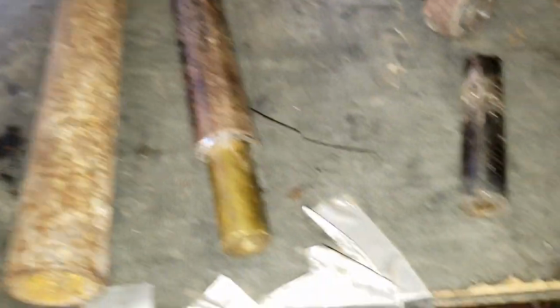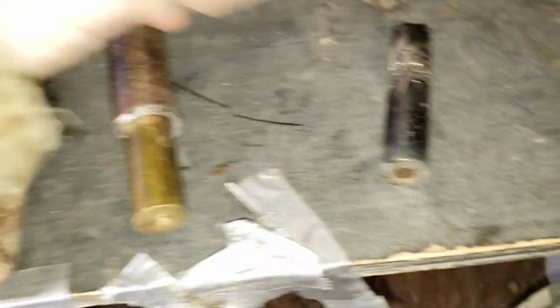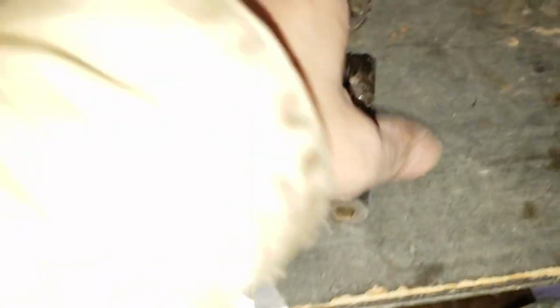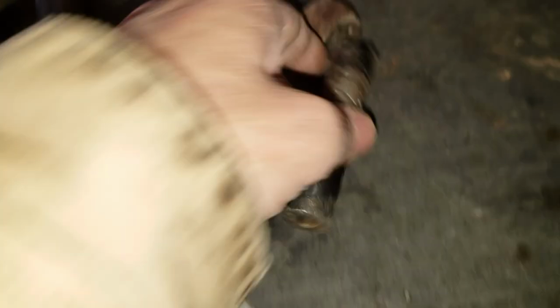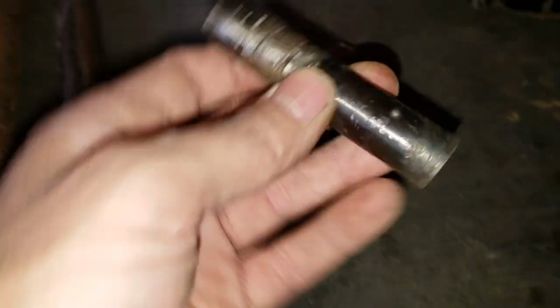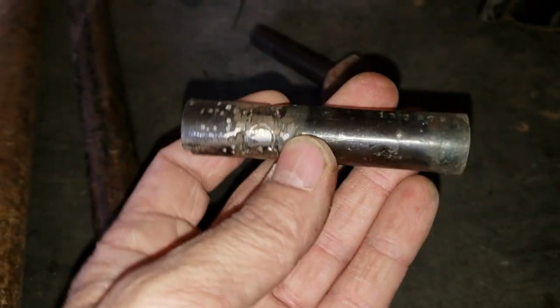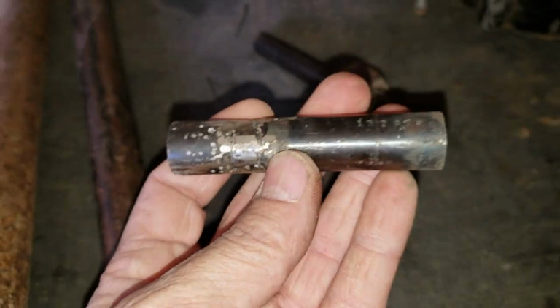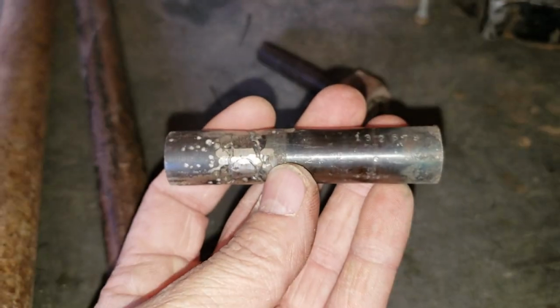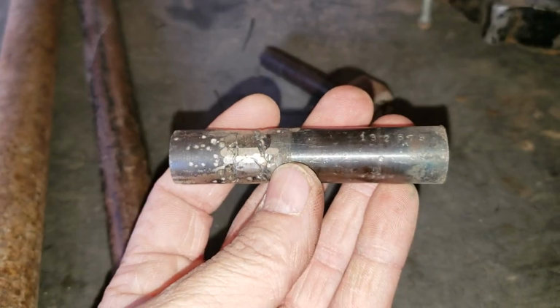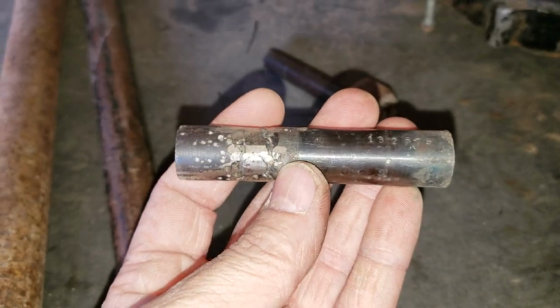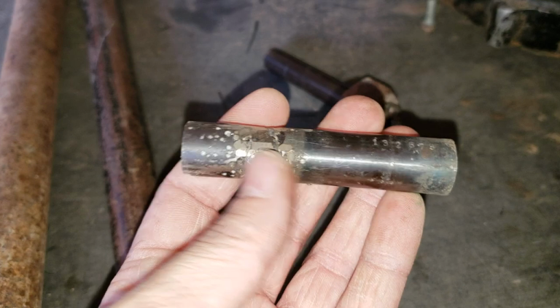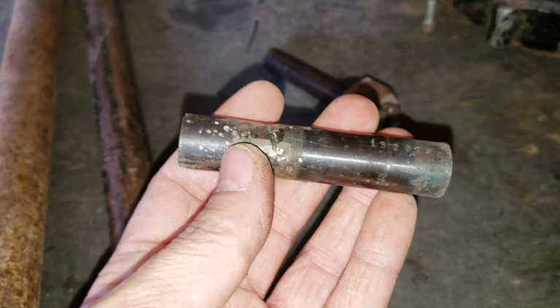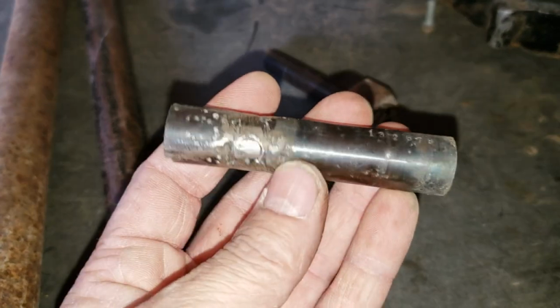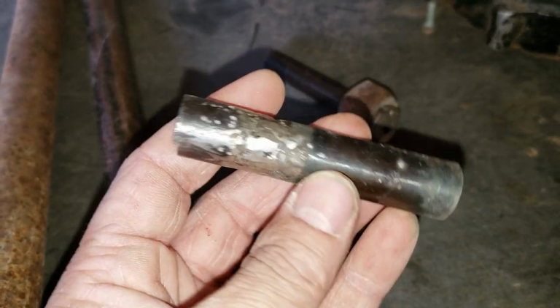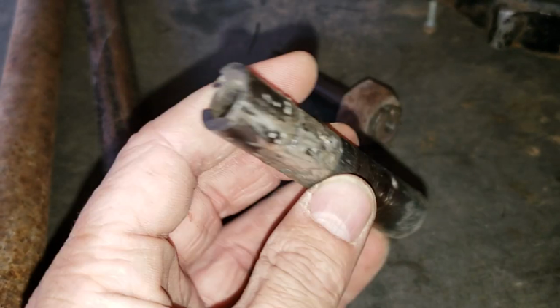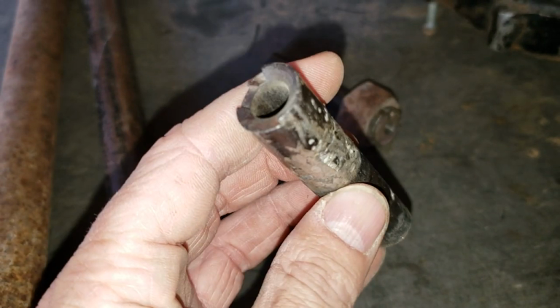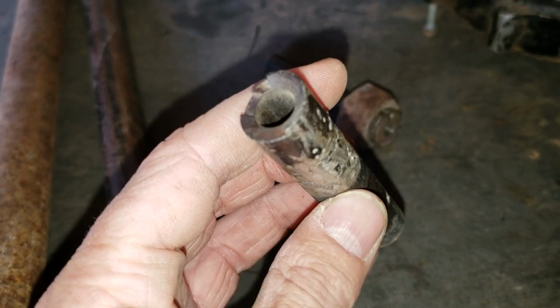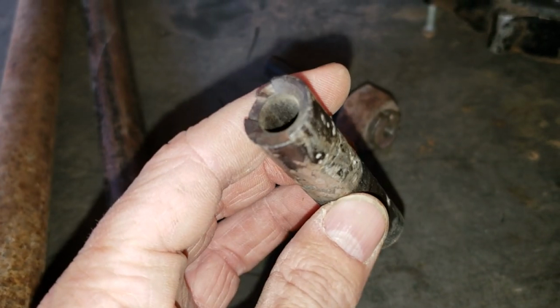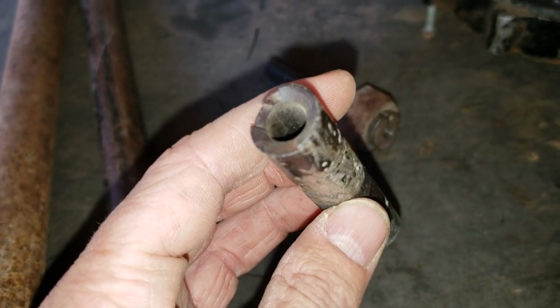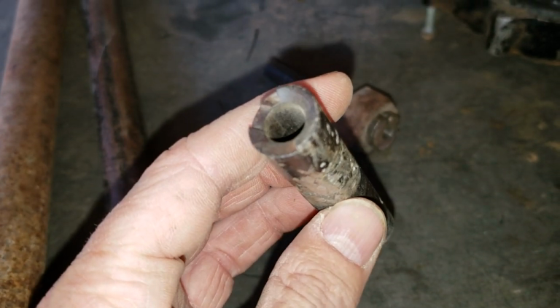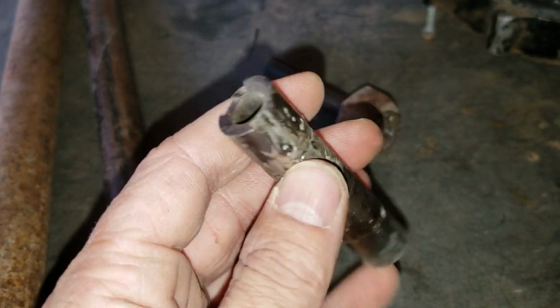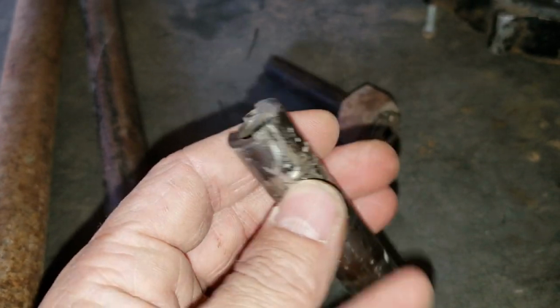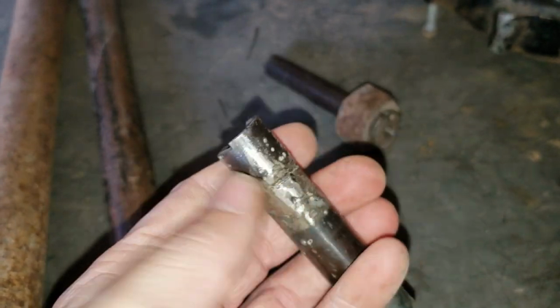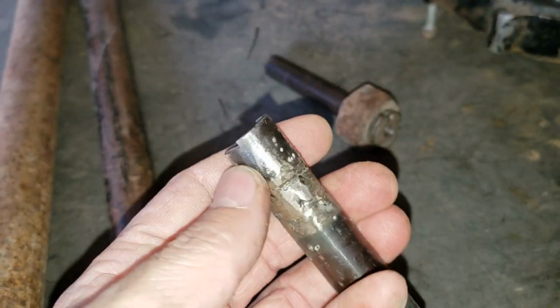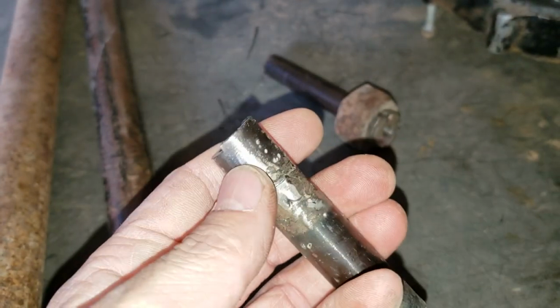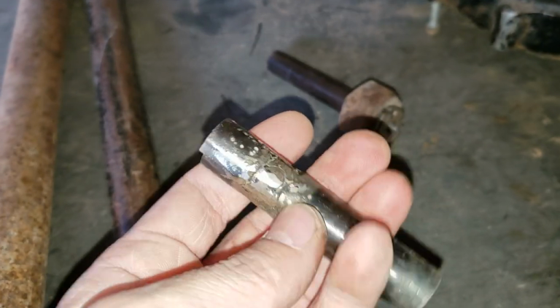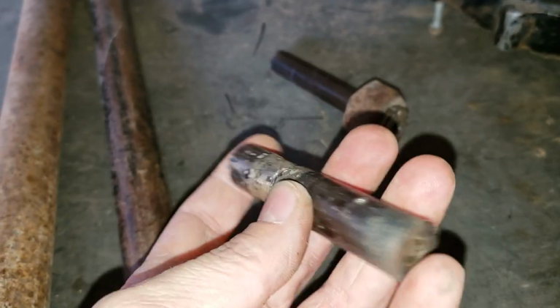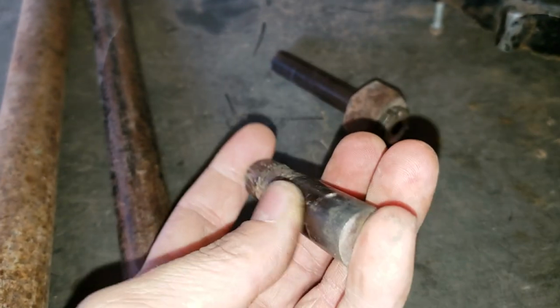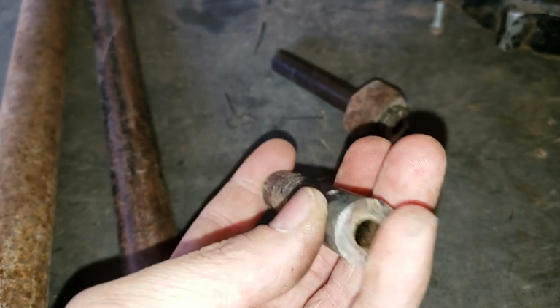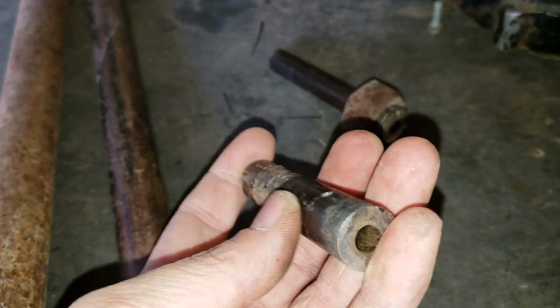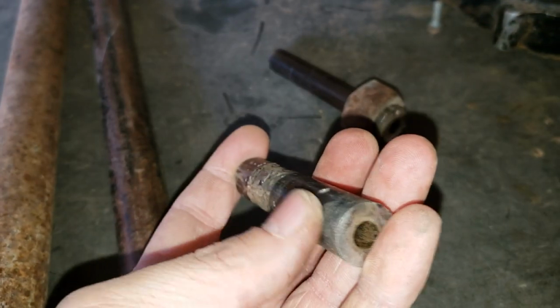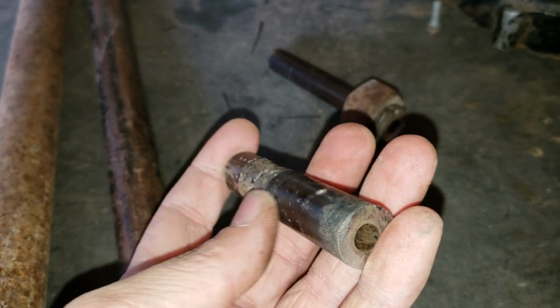And here's that barrel. I welded the chamber — the 7.62x25 chamber — onto this piece of barrel.